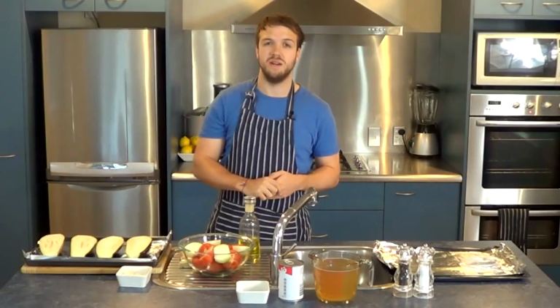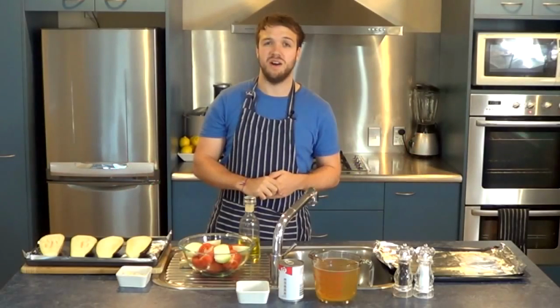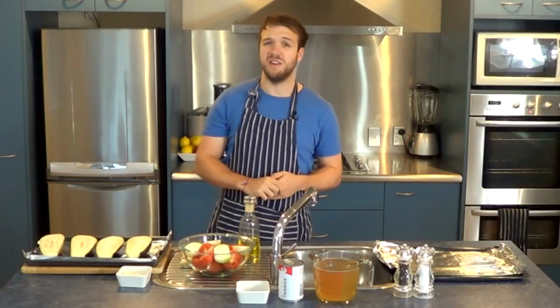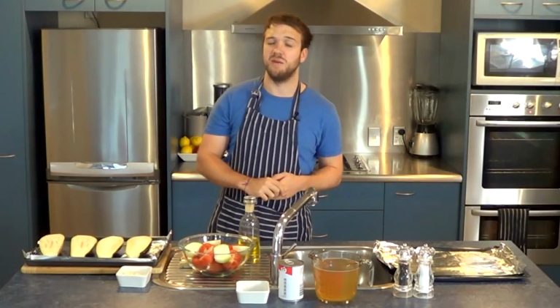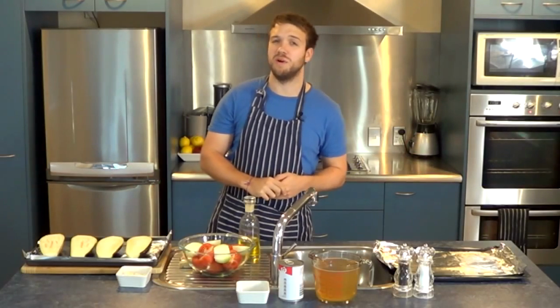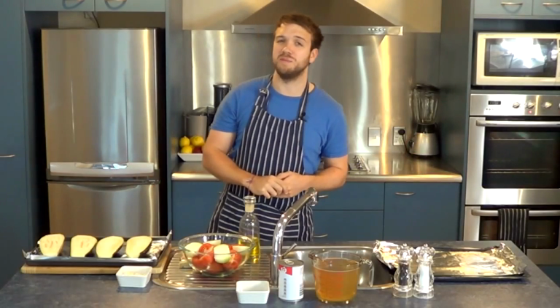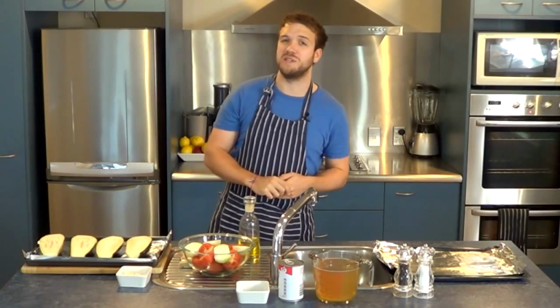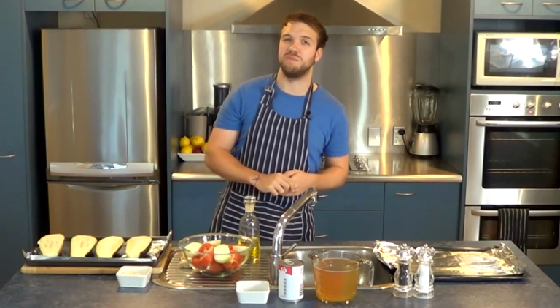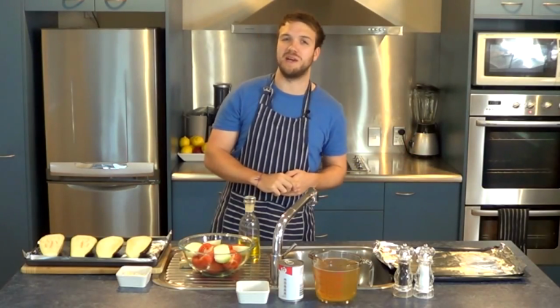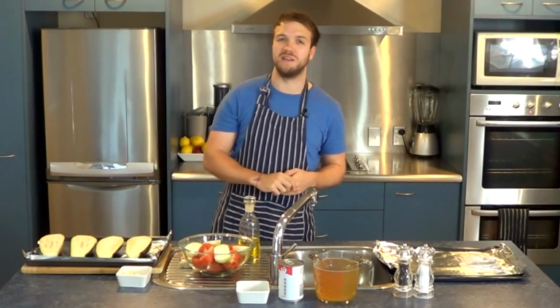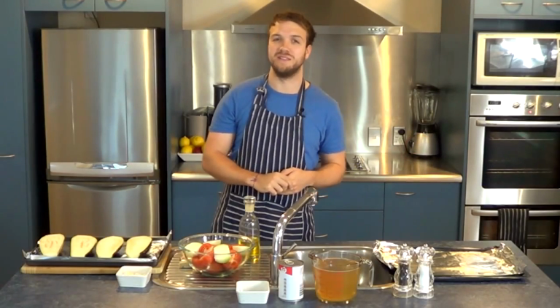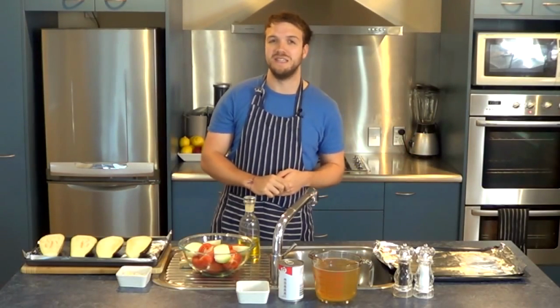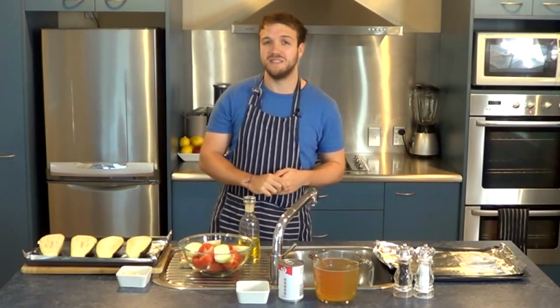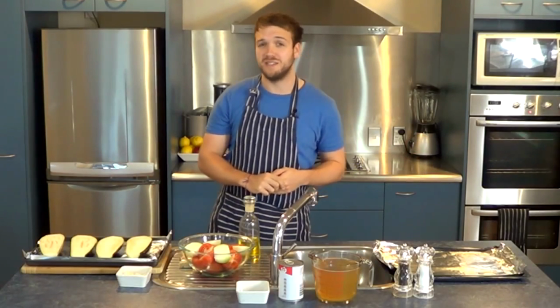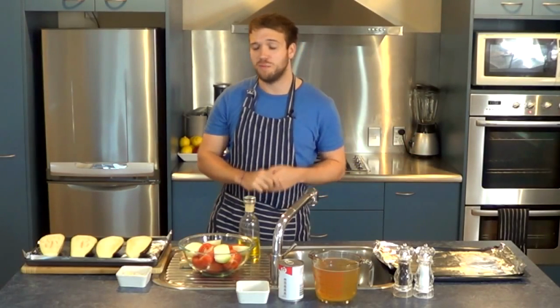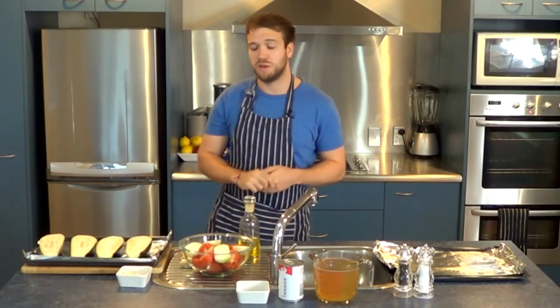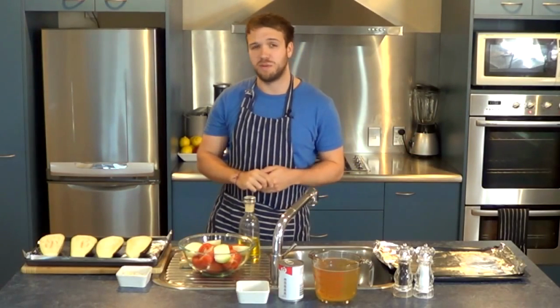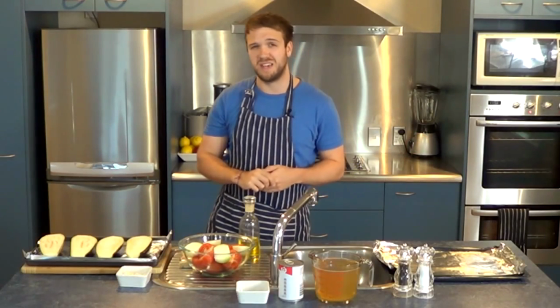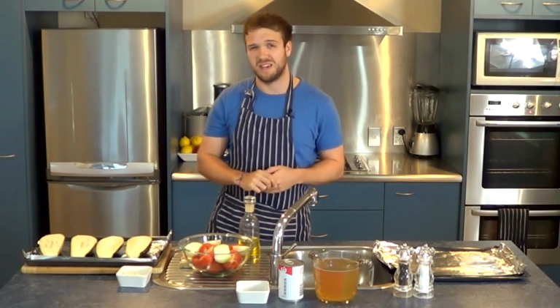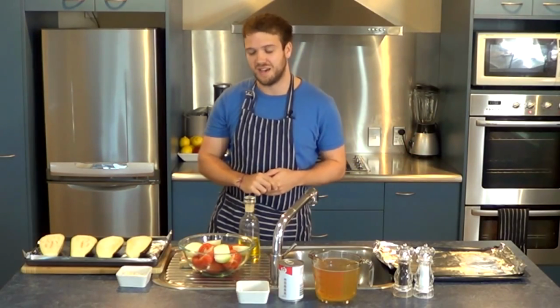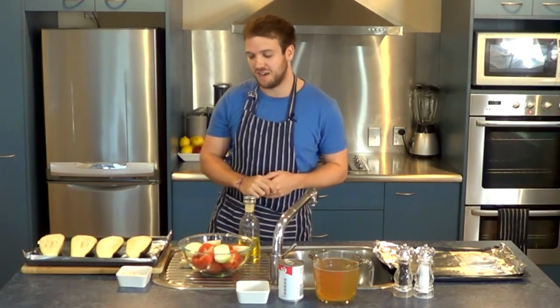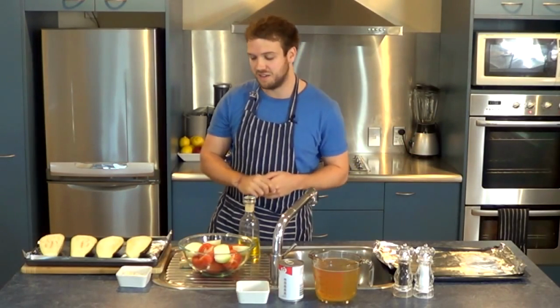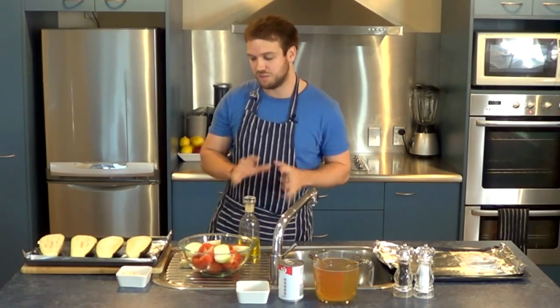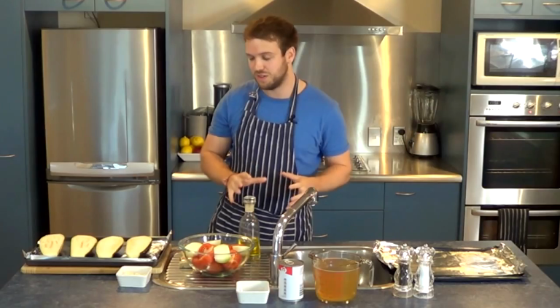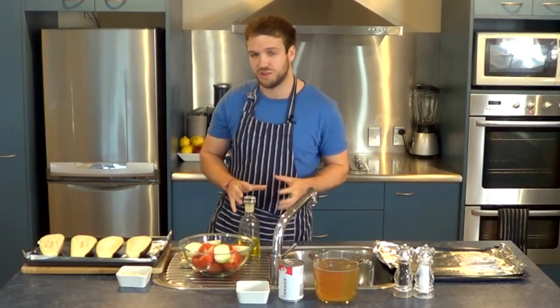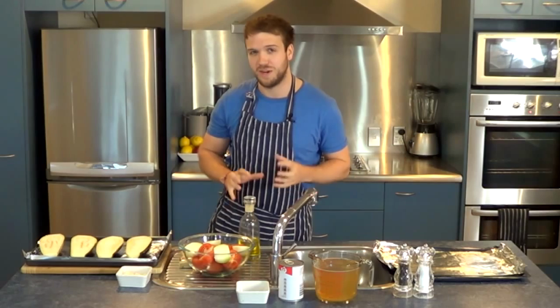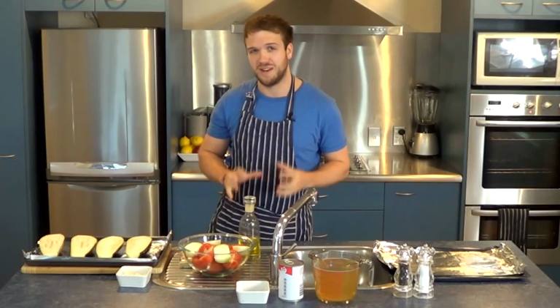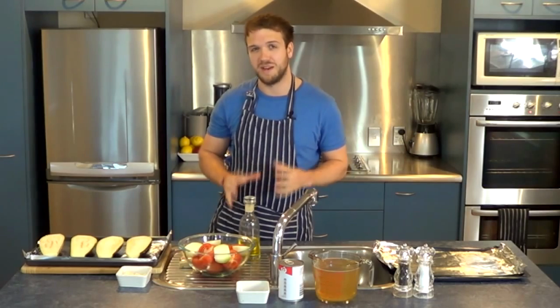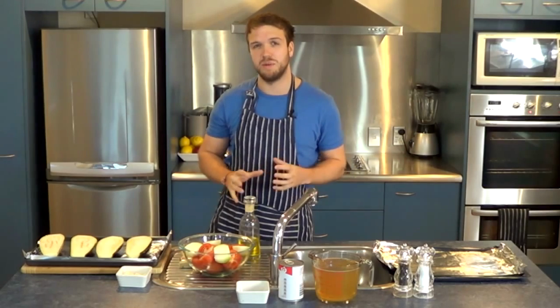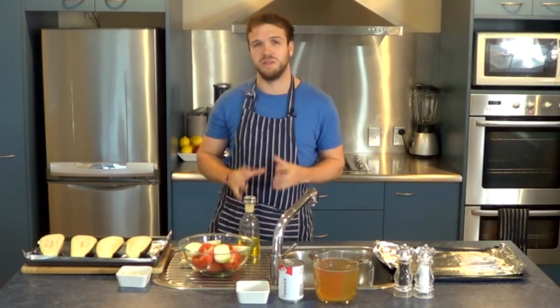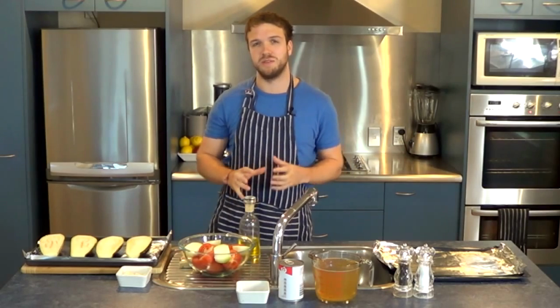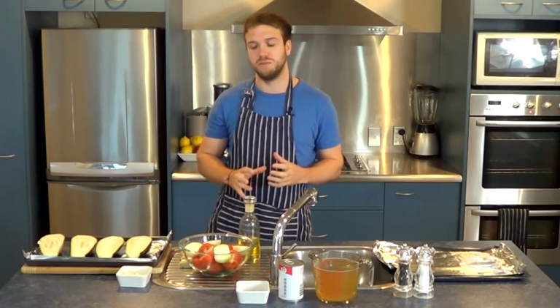Hi there, and welcome to Yum Paleo. Today, we're going to be making a tomato and eggplant soup.